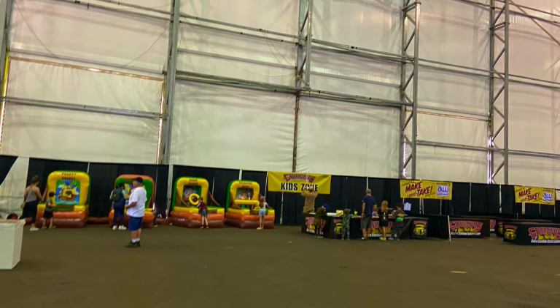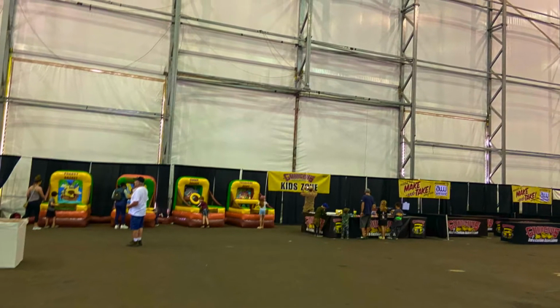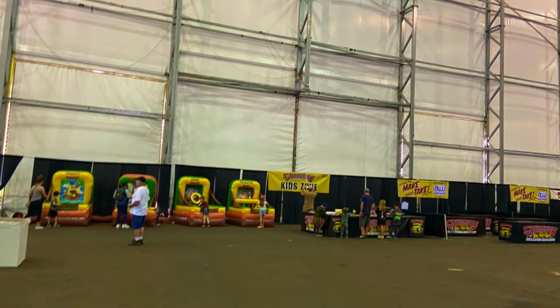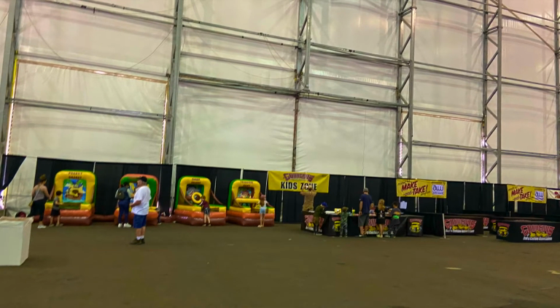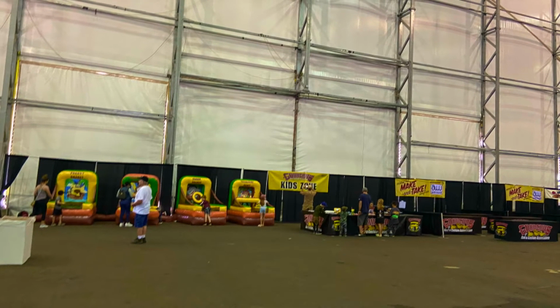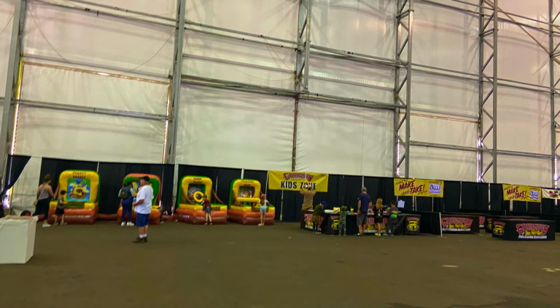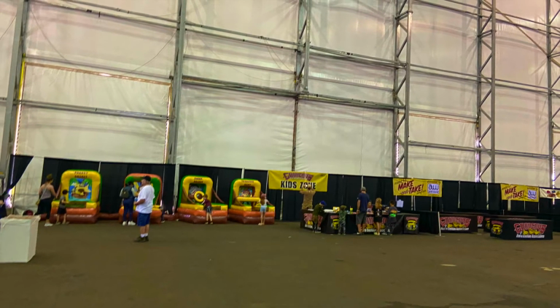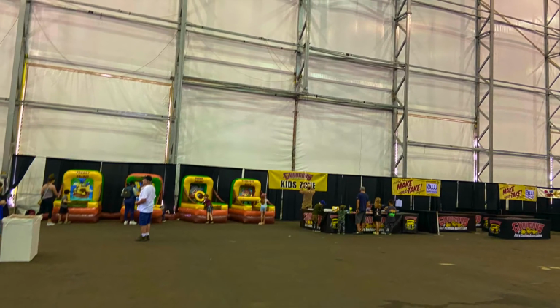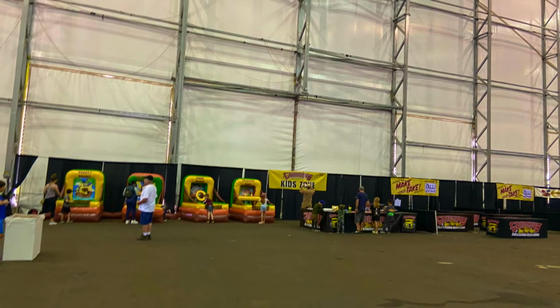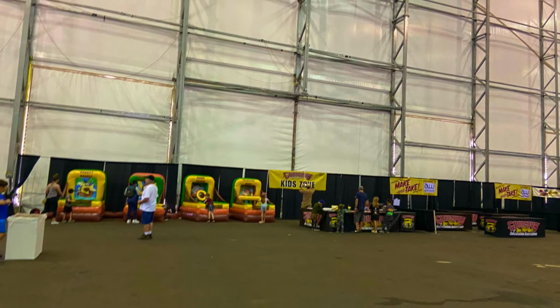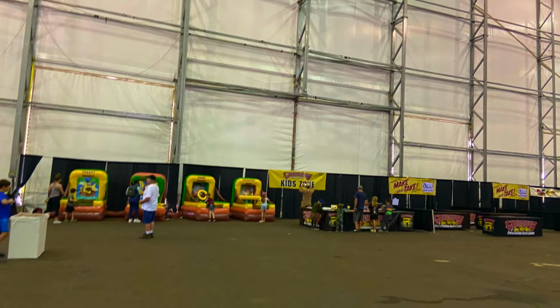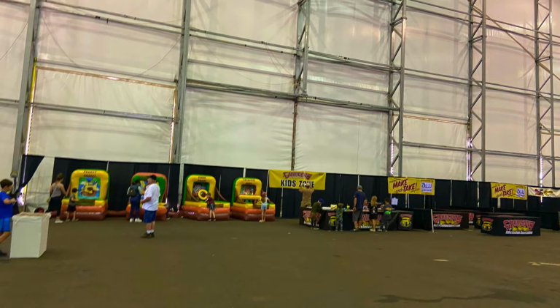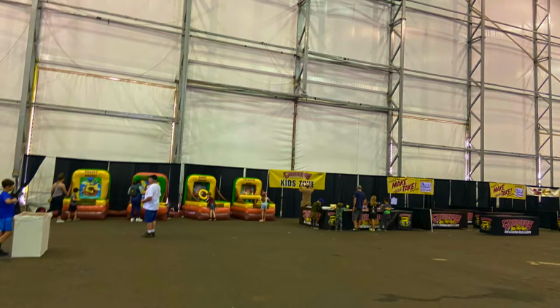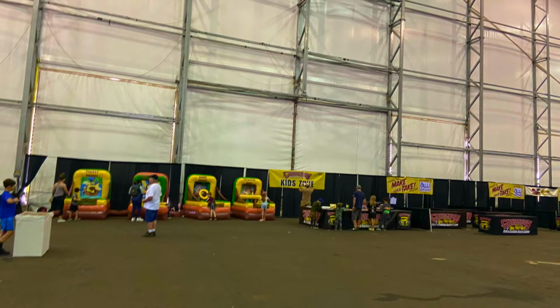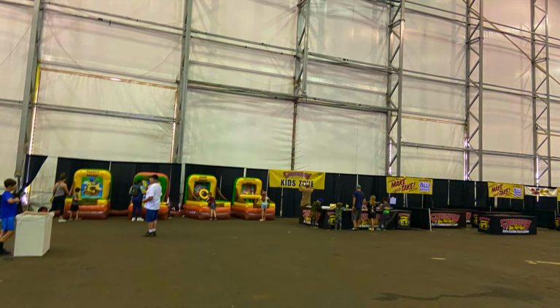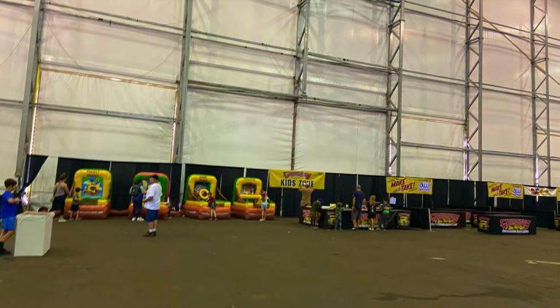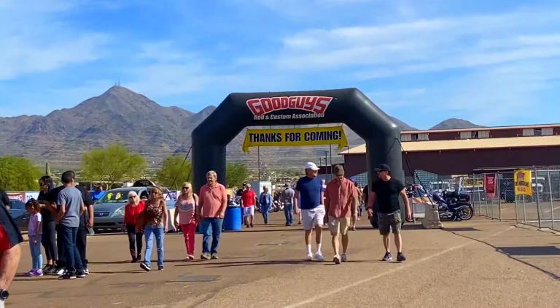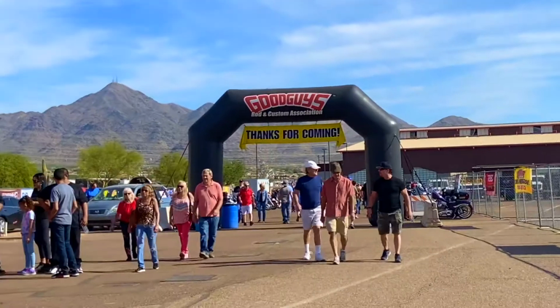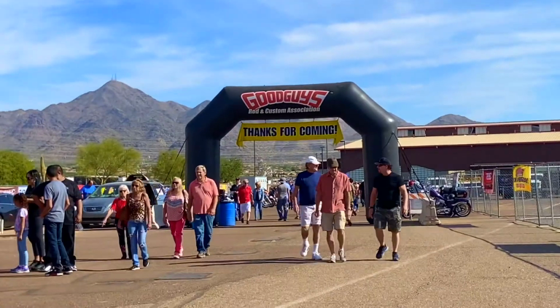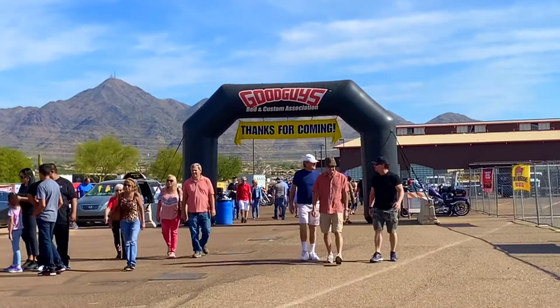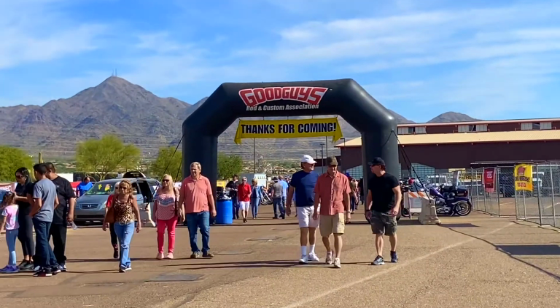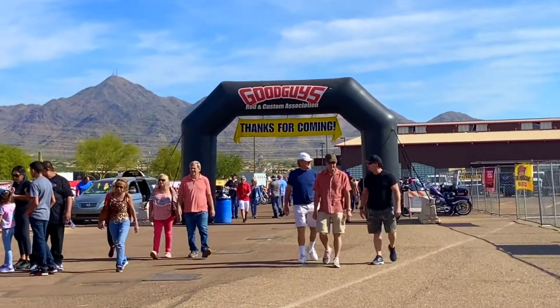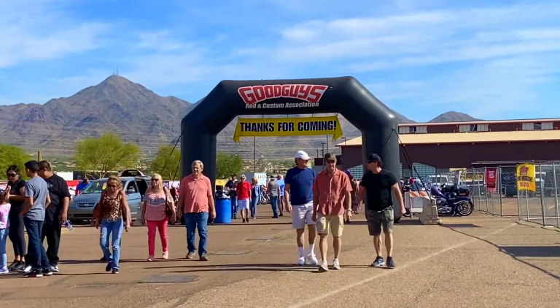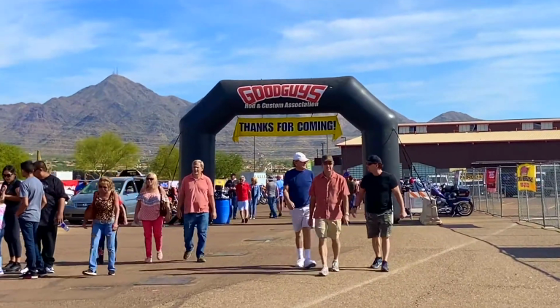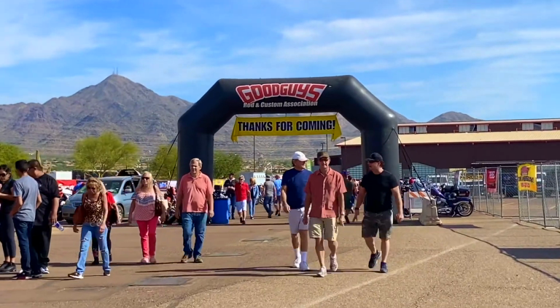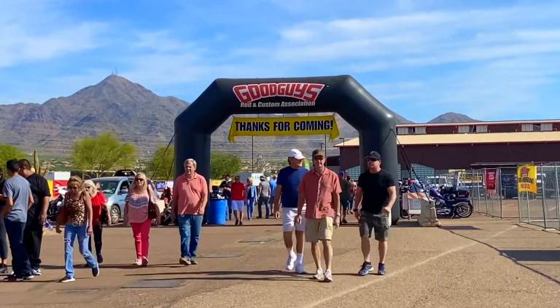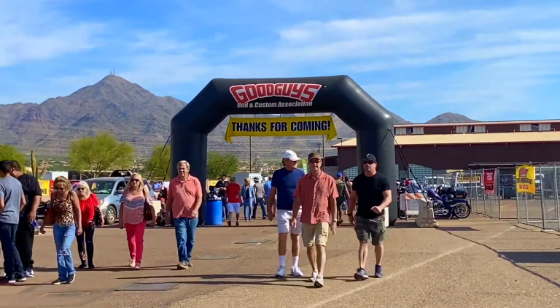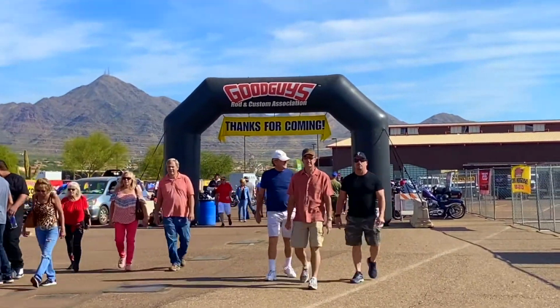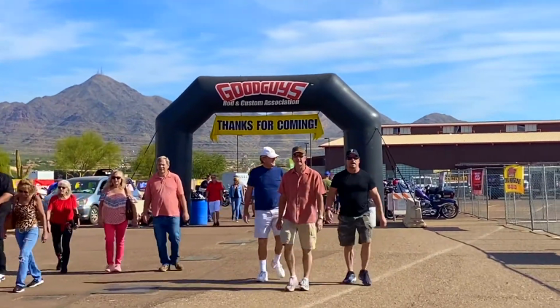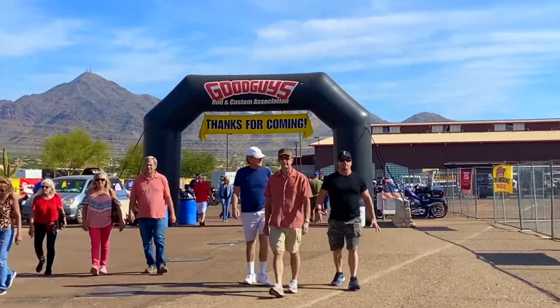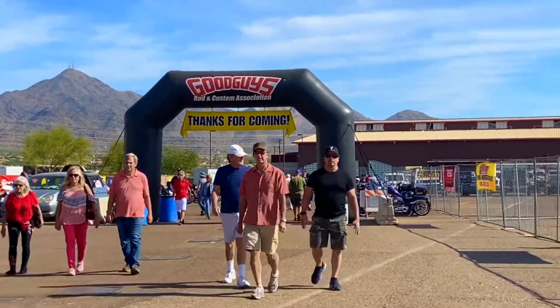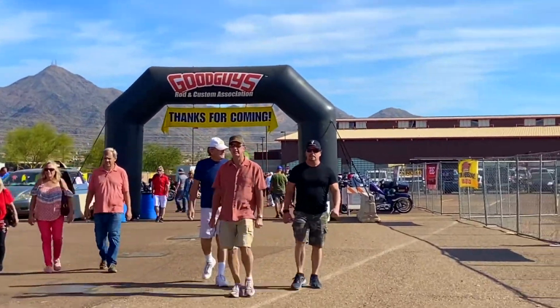That is all for the video. Hope you all enjoyed watching. Be safe and be happy. Bye!